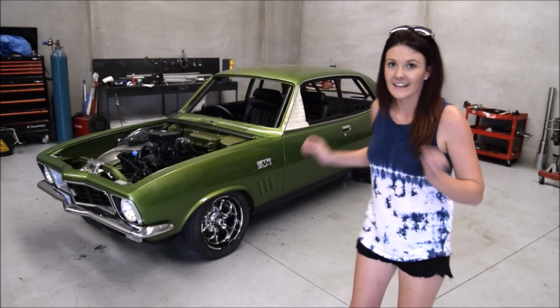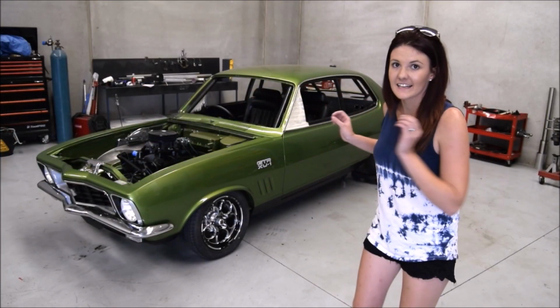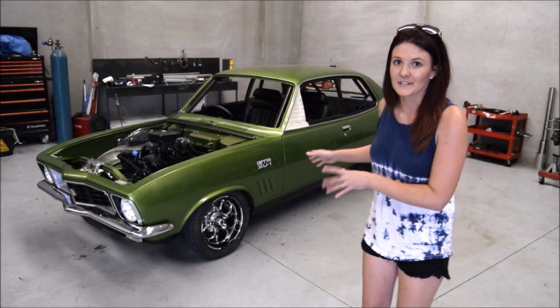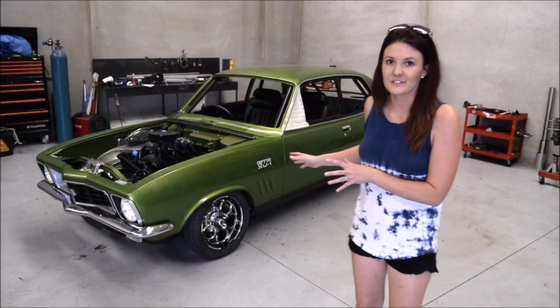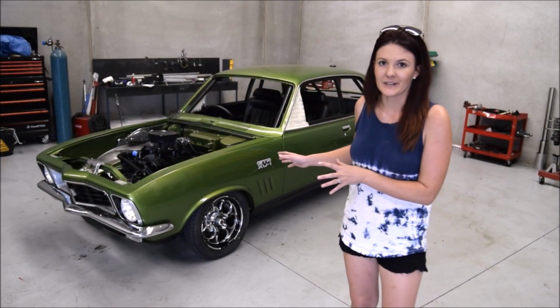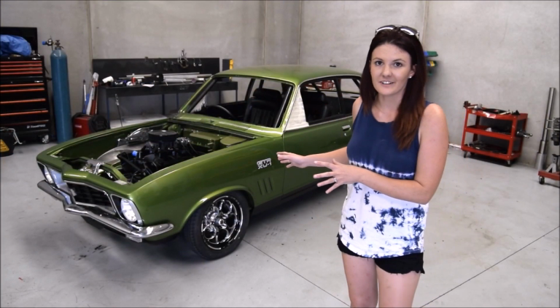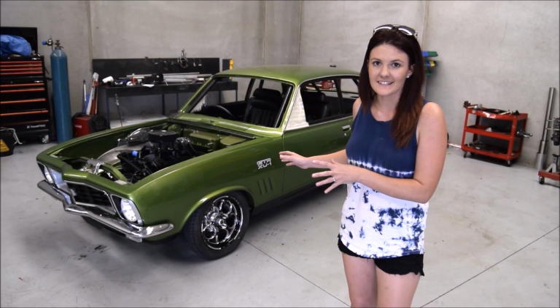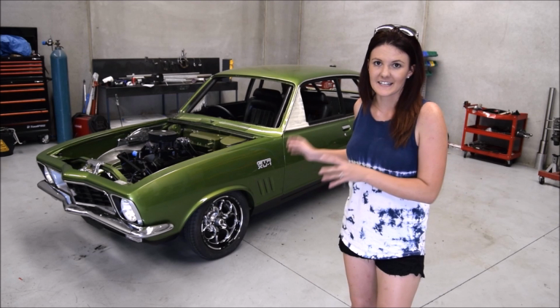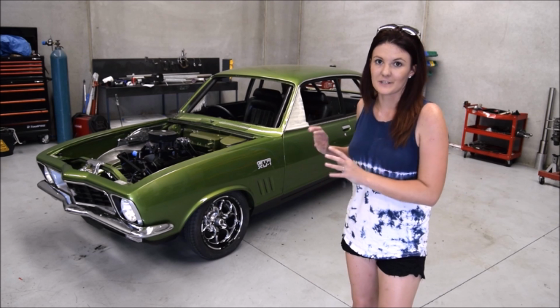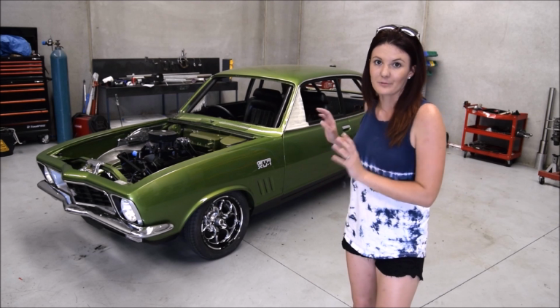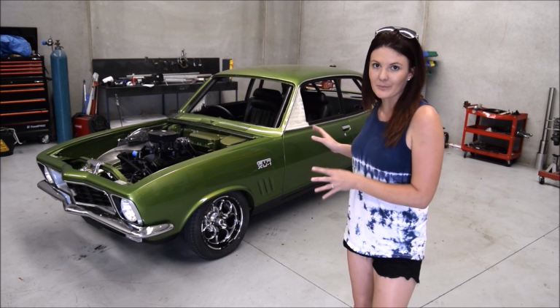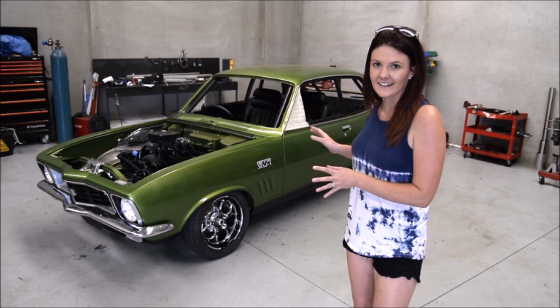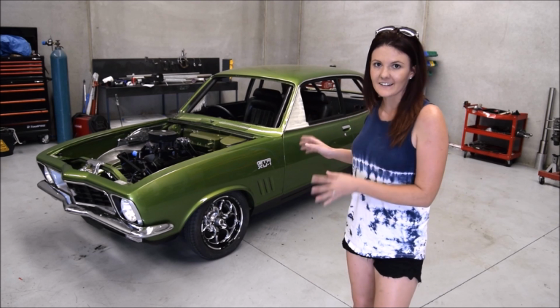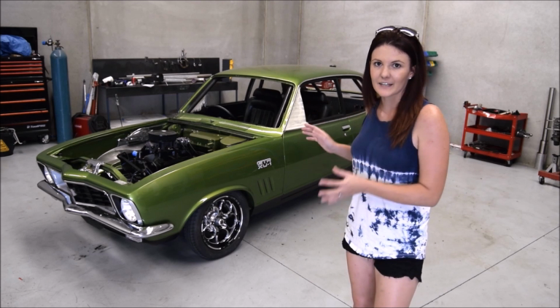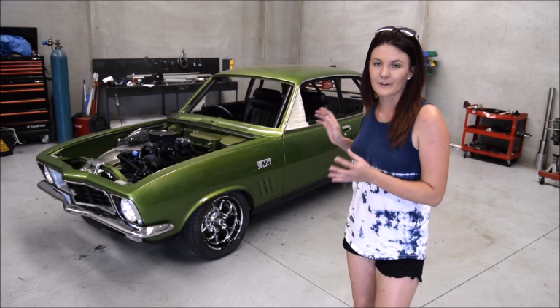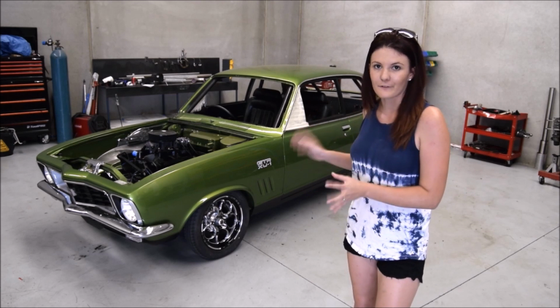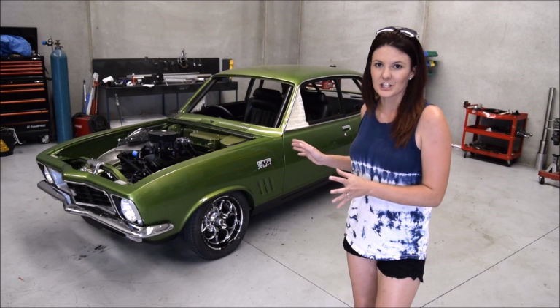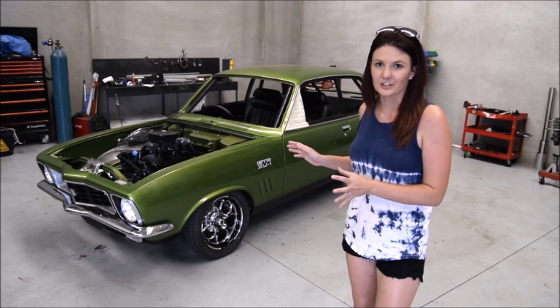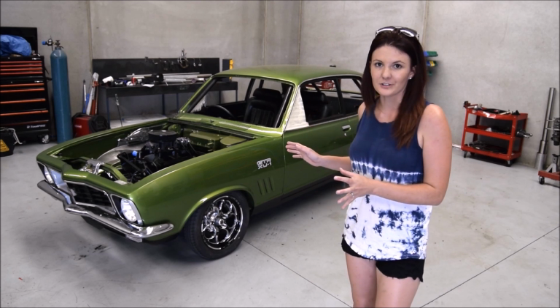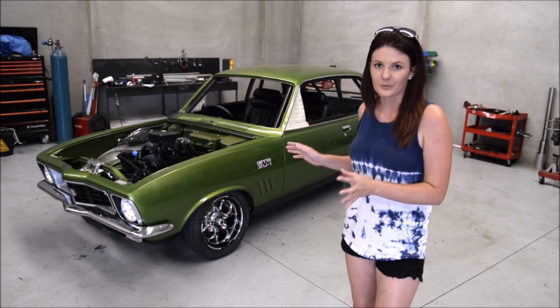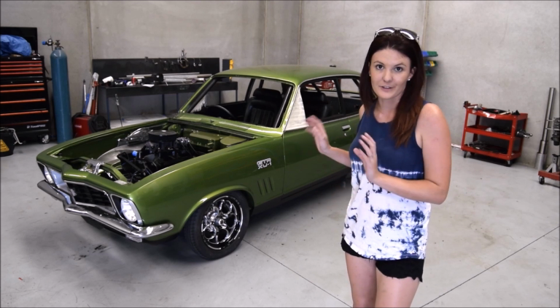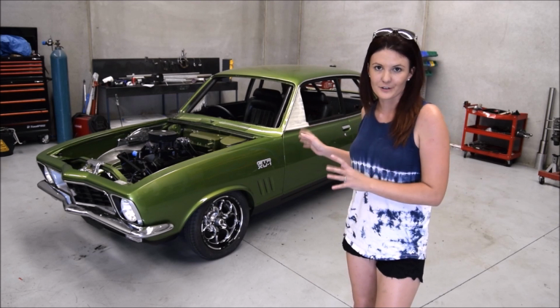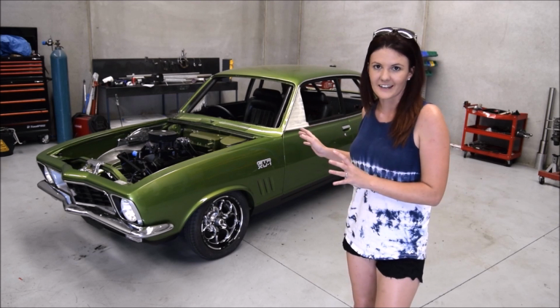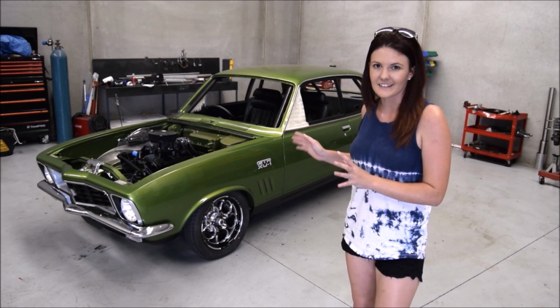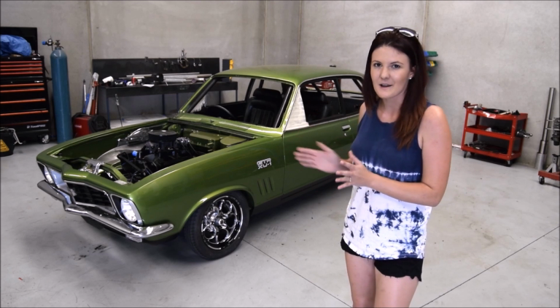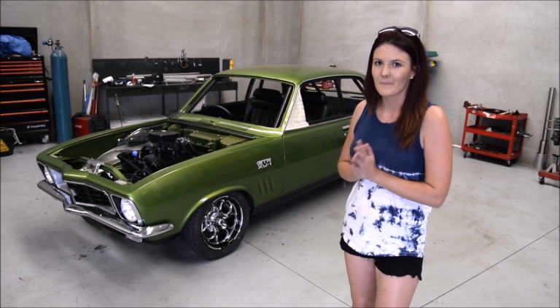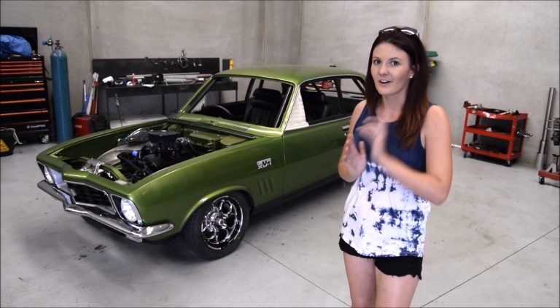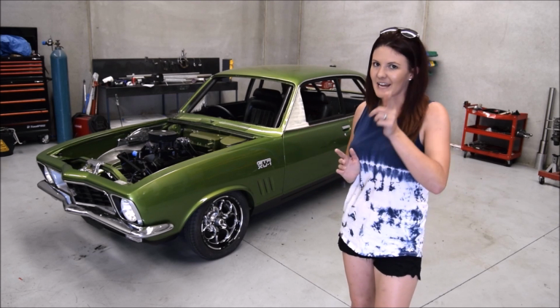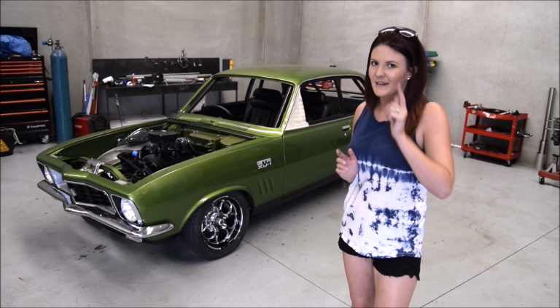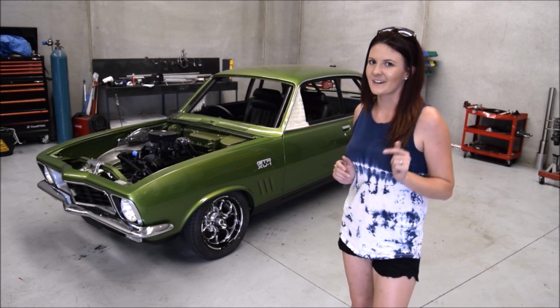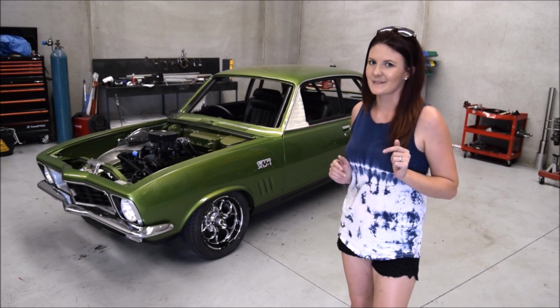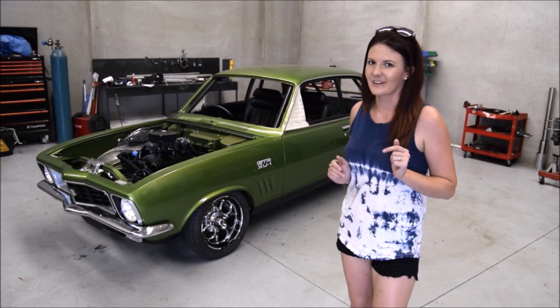As for its appearance, it's going to be repainted and given a fresh new look with a new color — but I'll keep that one a surprise.